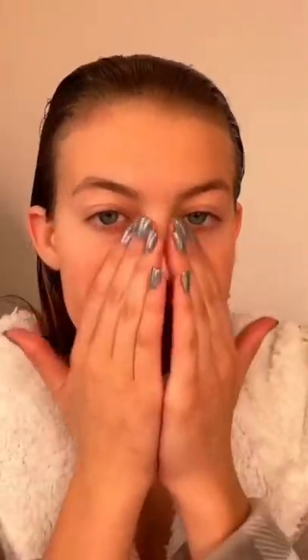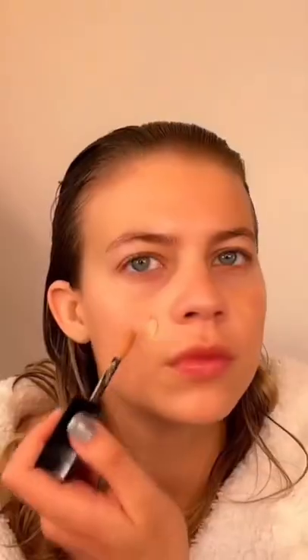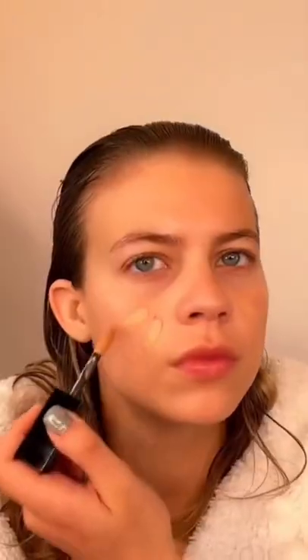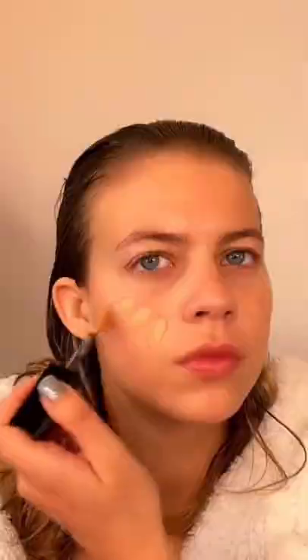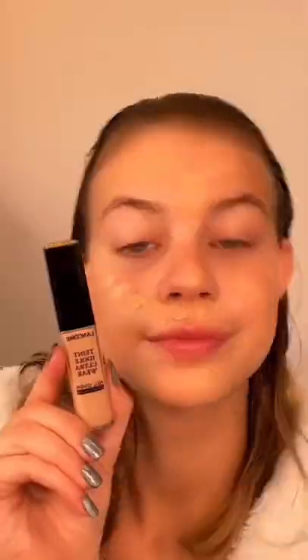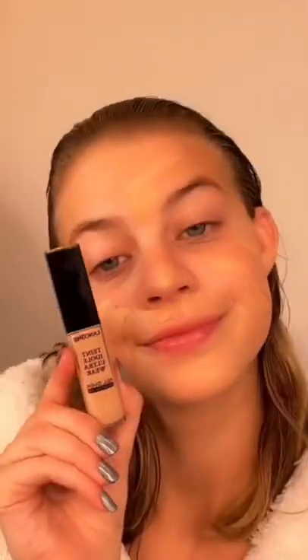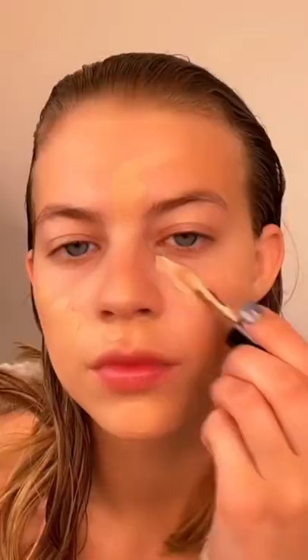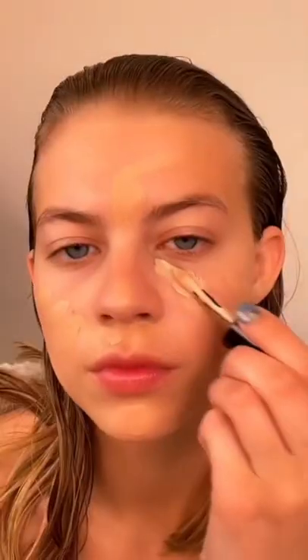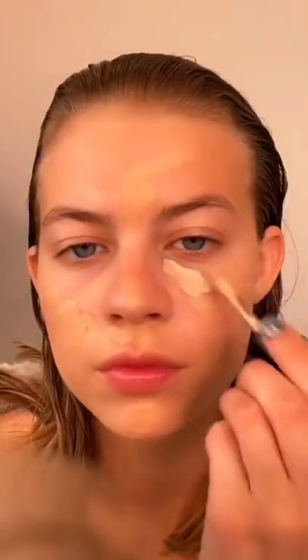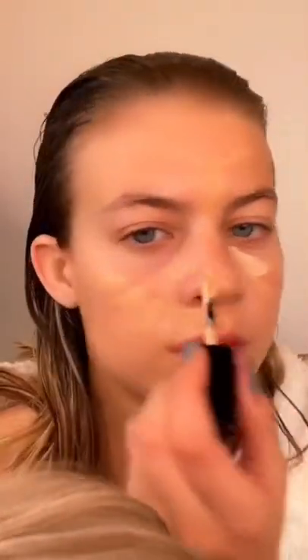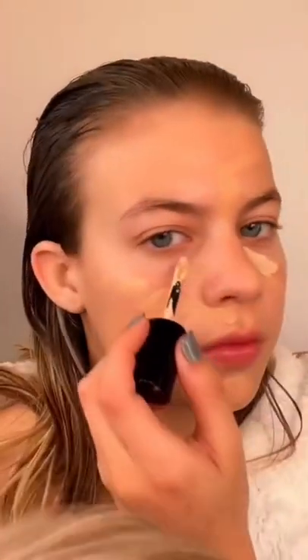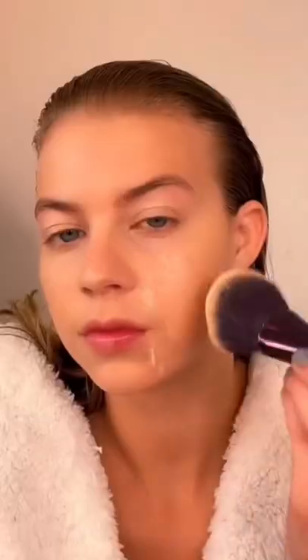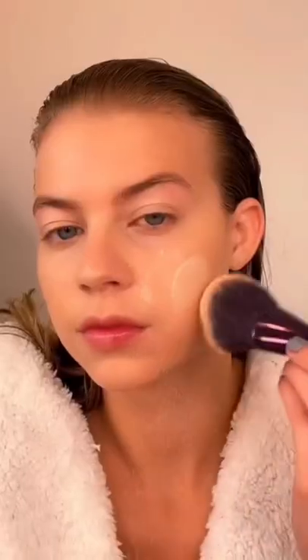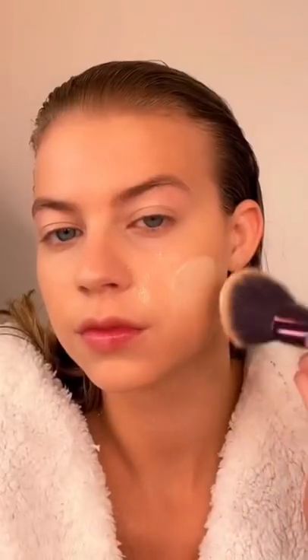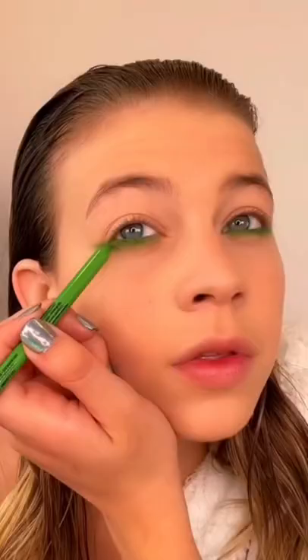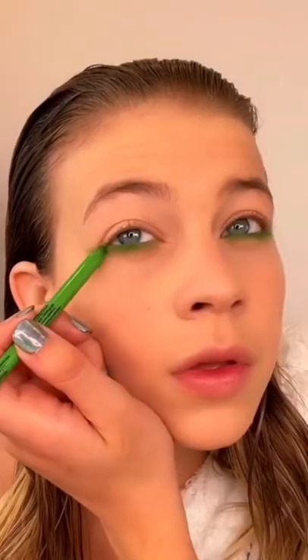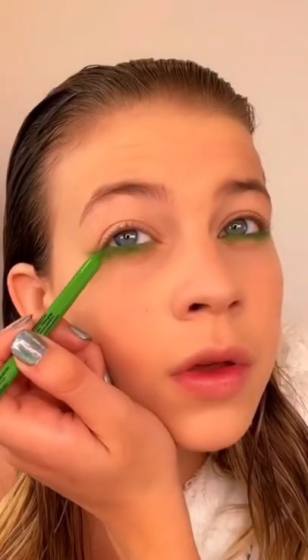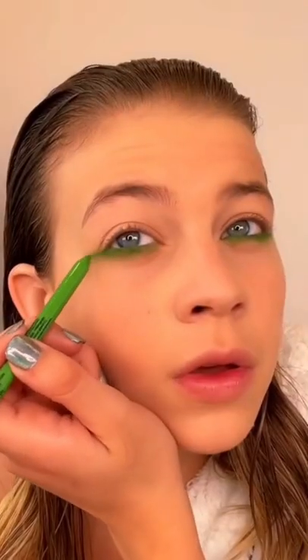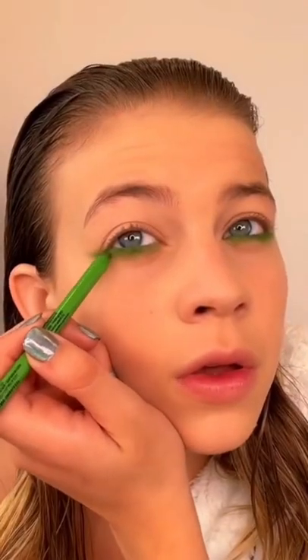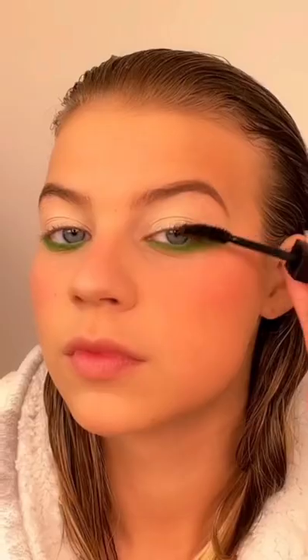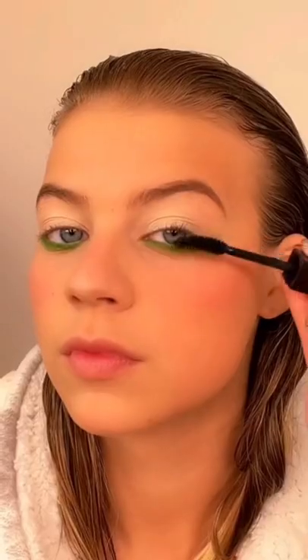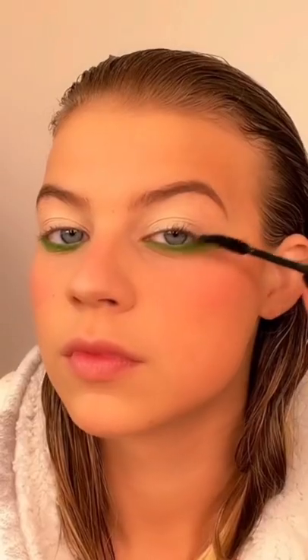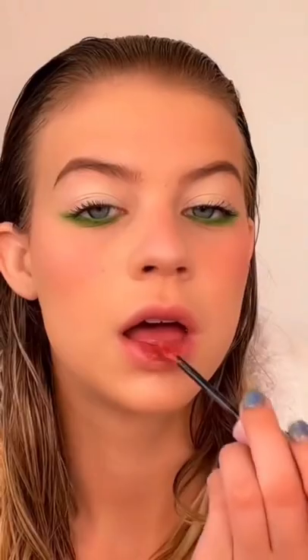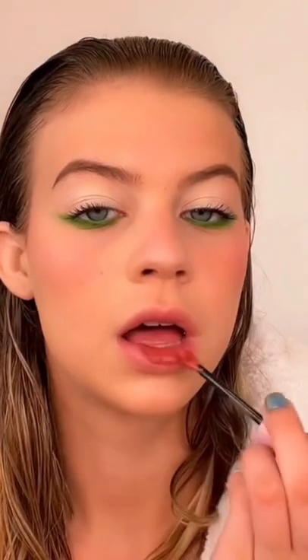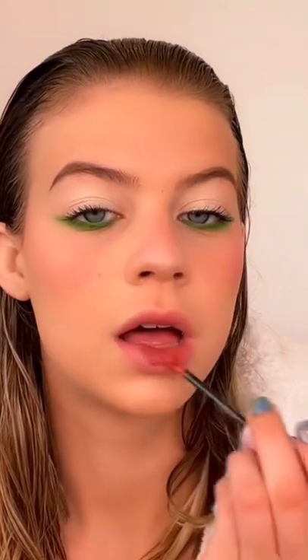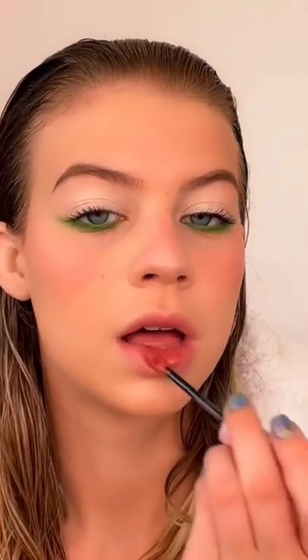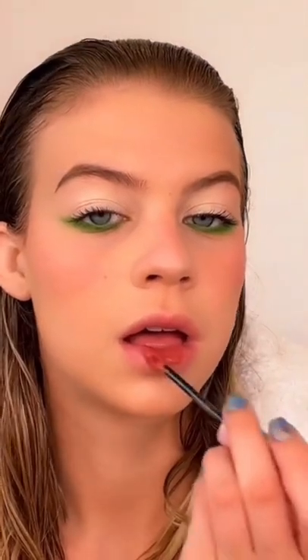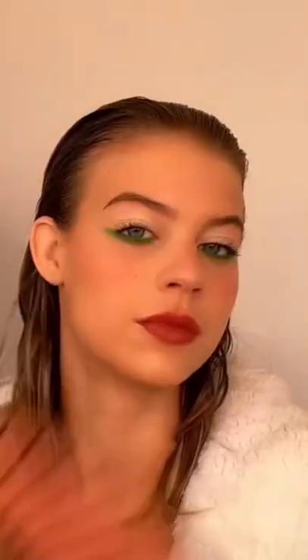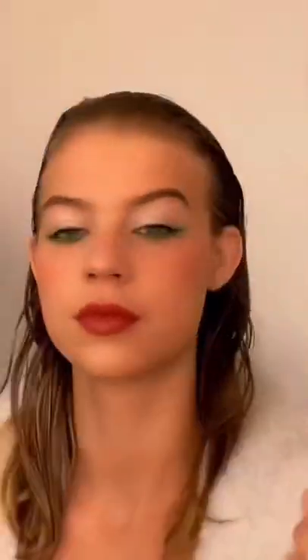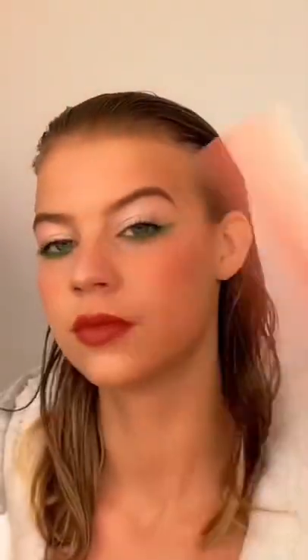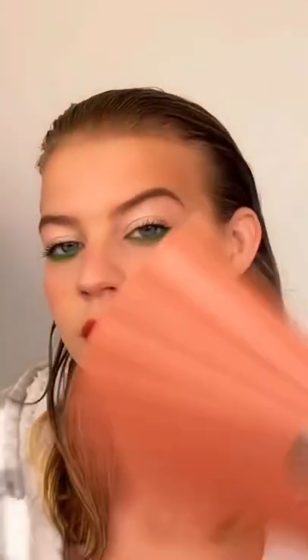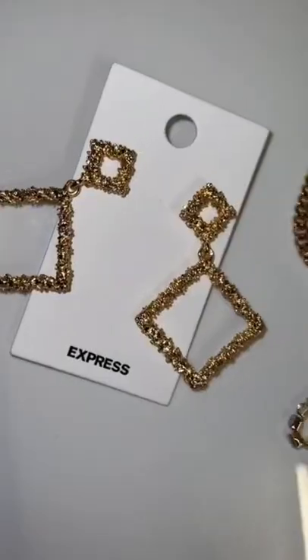Now I'm going to do my makeup. I prep the skin using some concealer, some powder, and we're doing a little pop of green liner on the waterline.